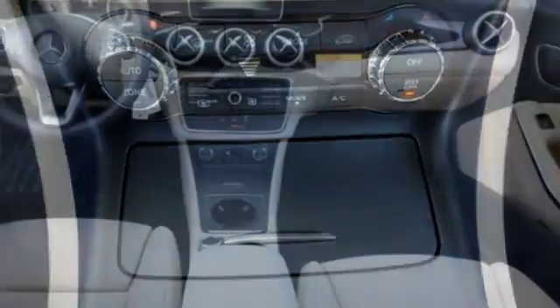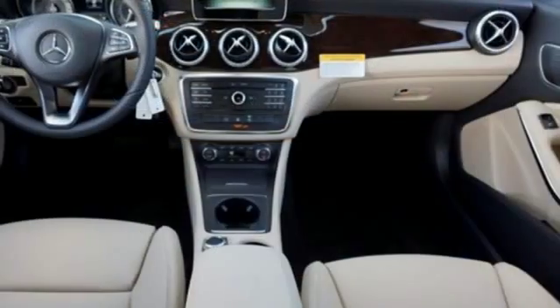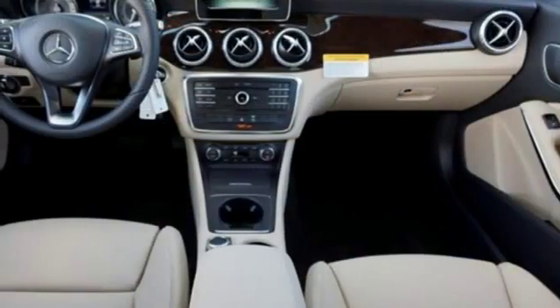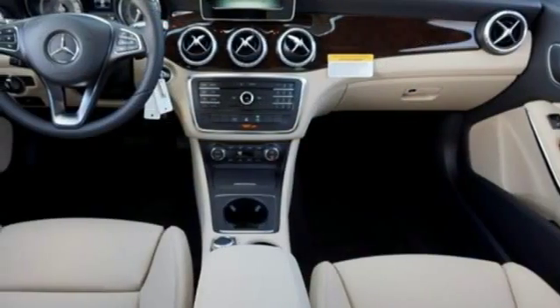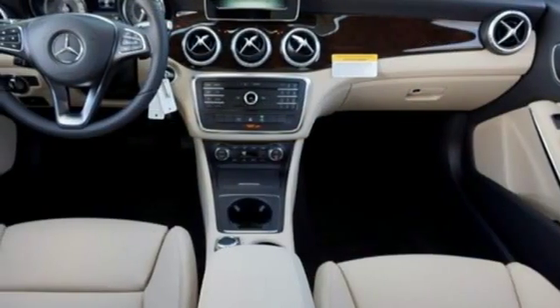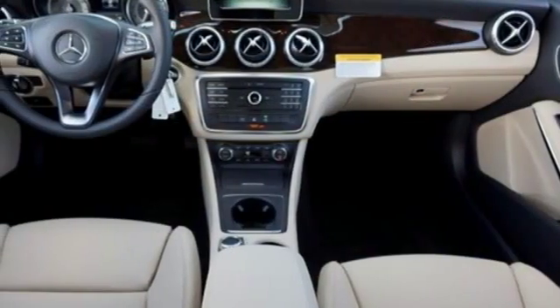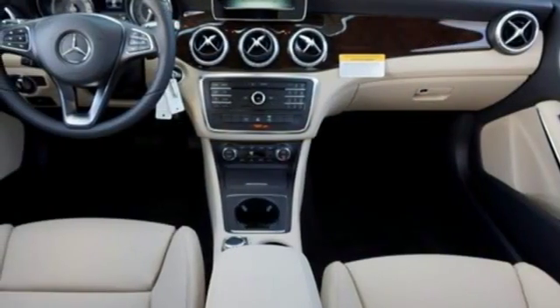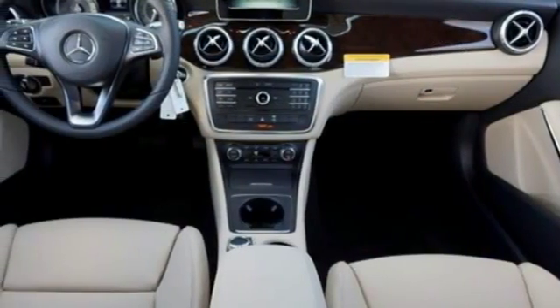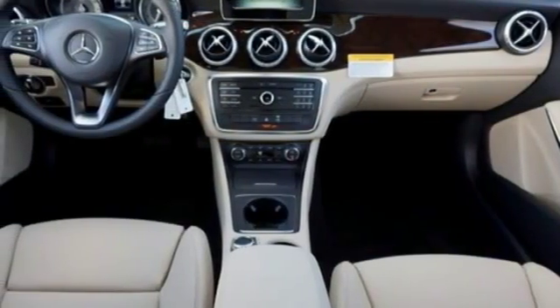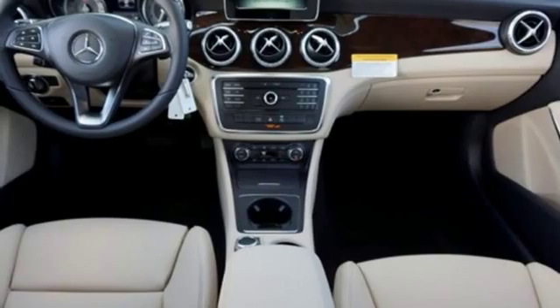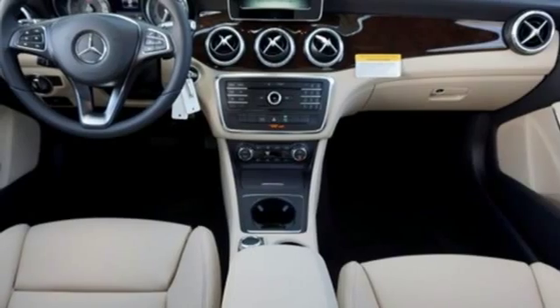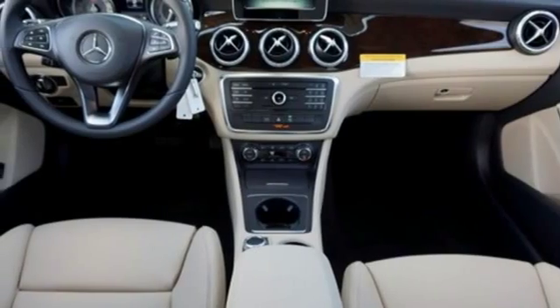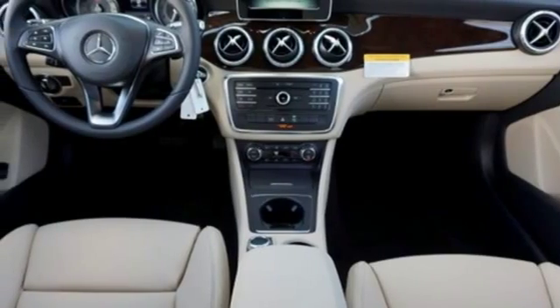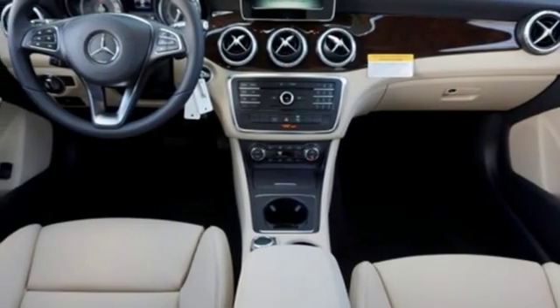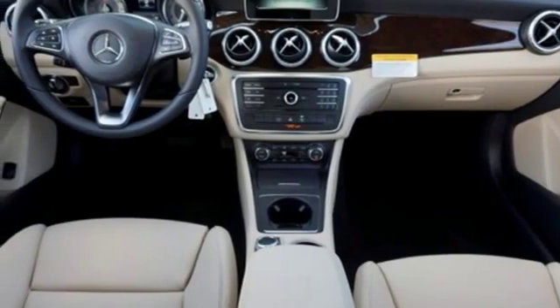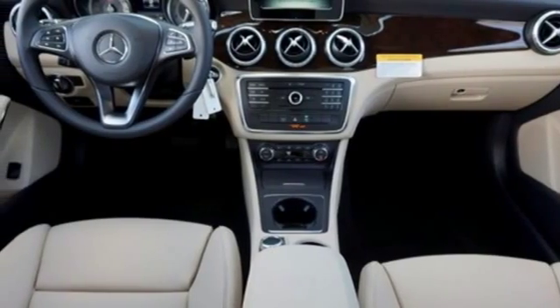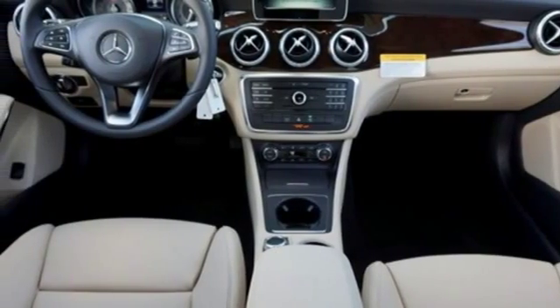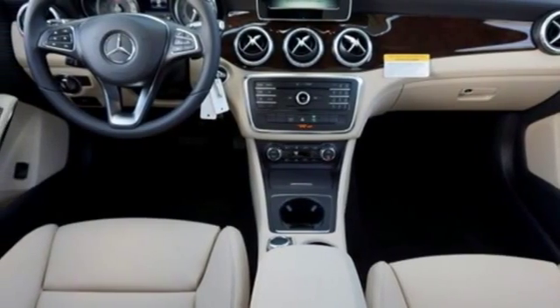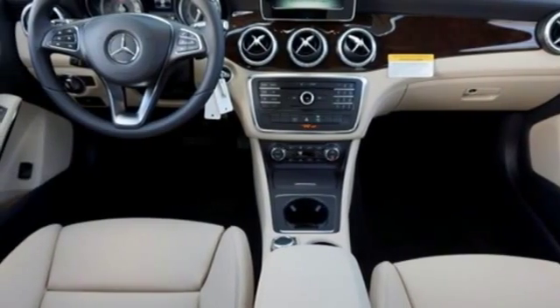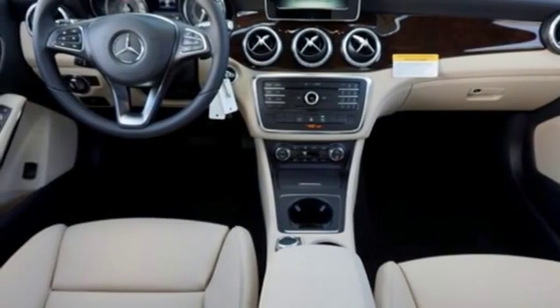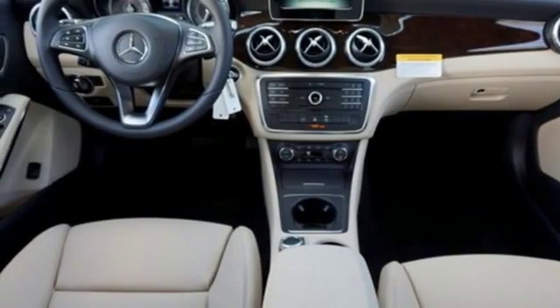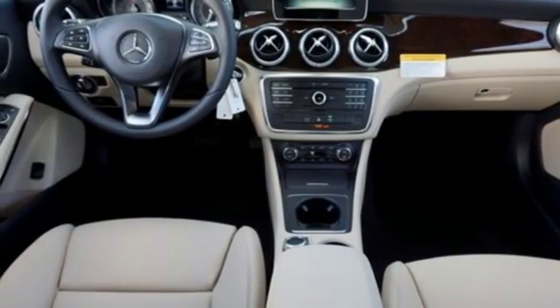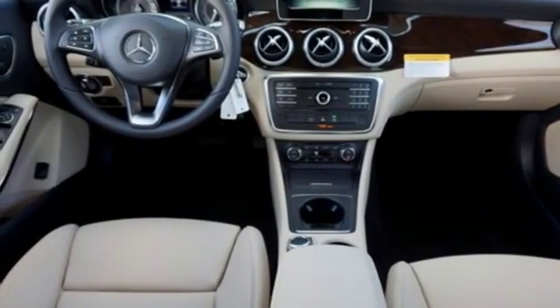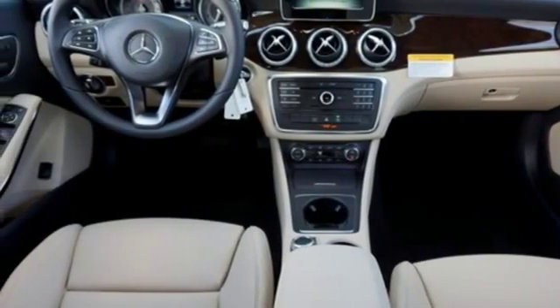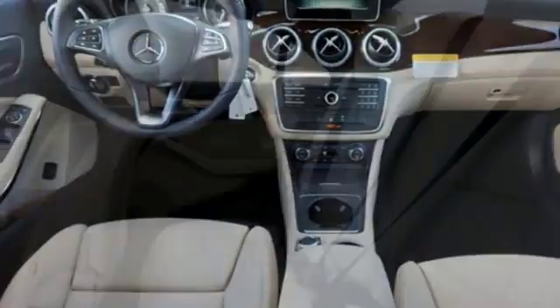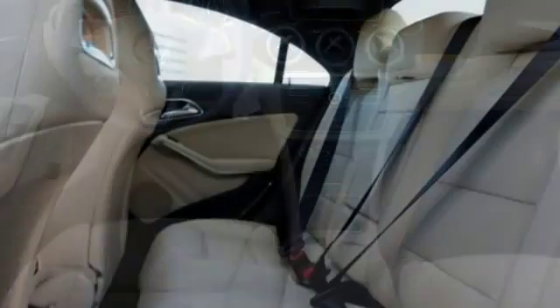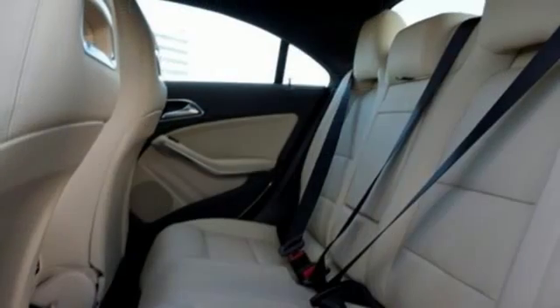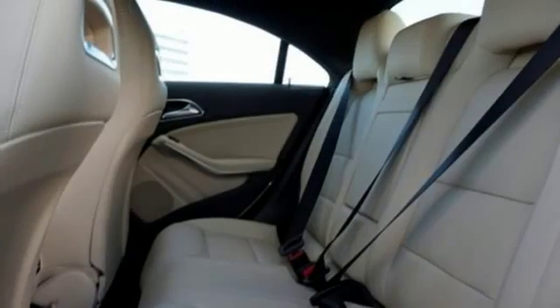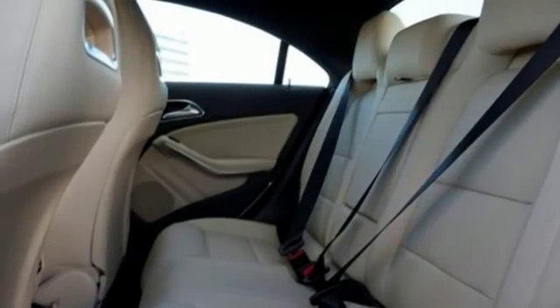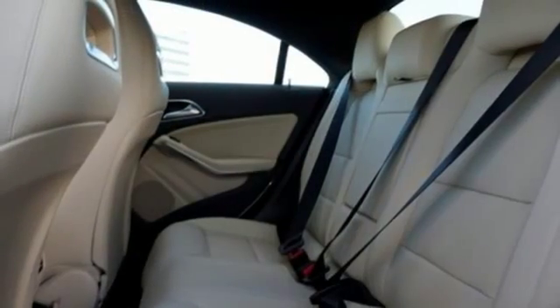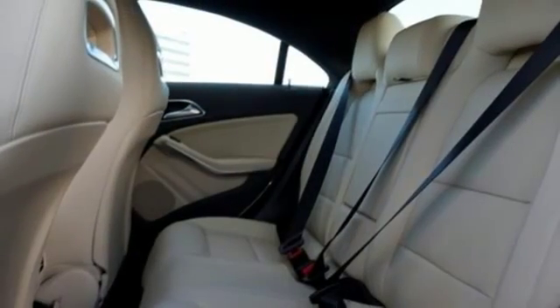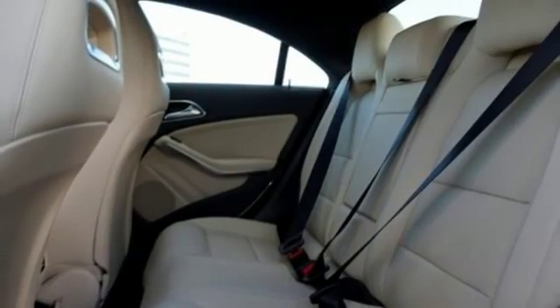Proficient in safety, this luxury ride protects you with Collision Prevention Assist Plus and Attention Assist.